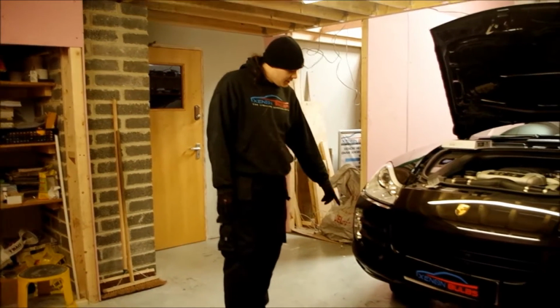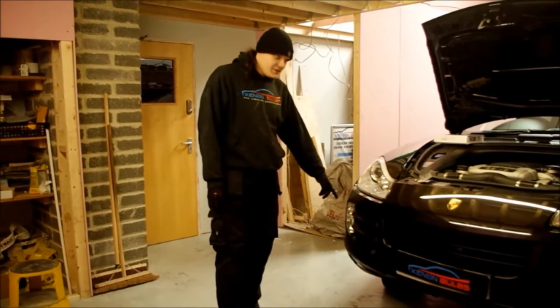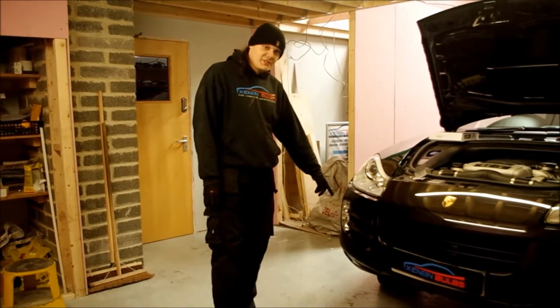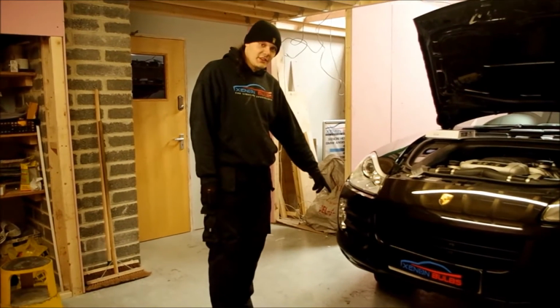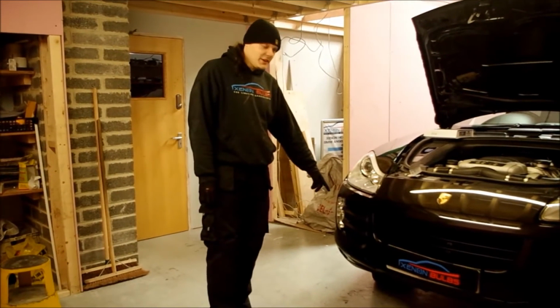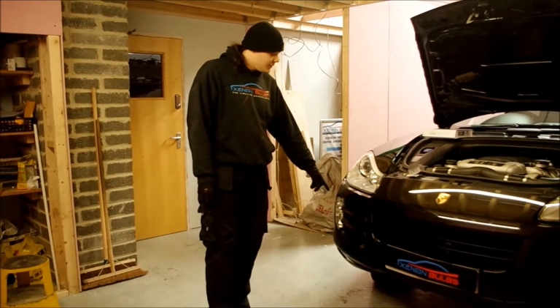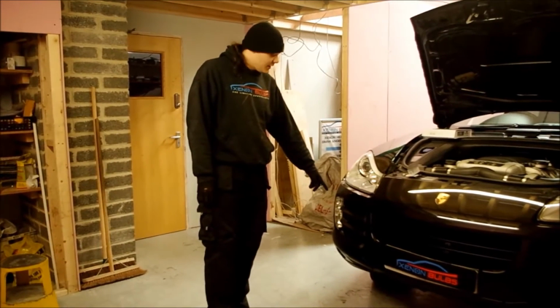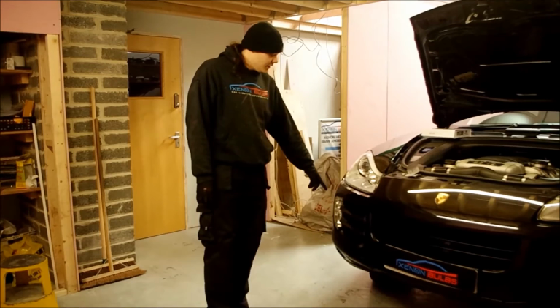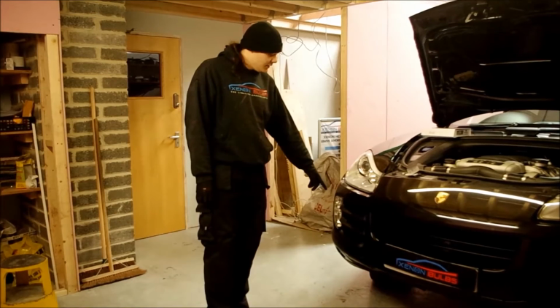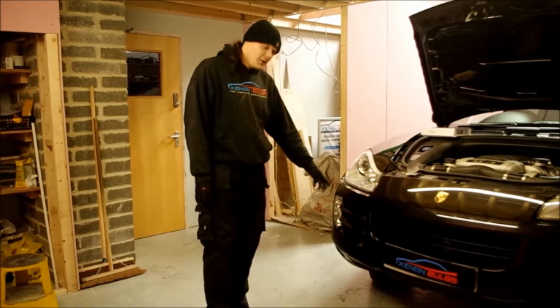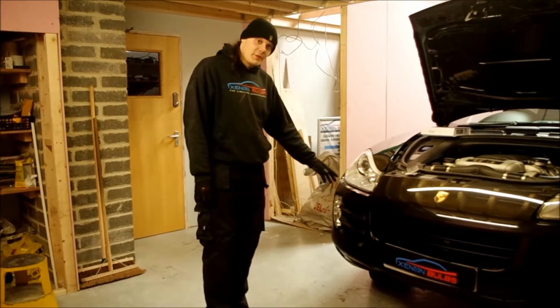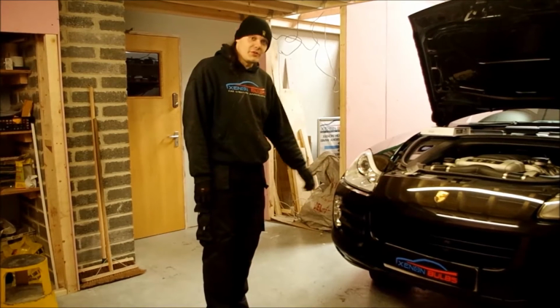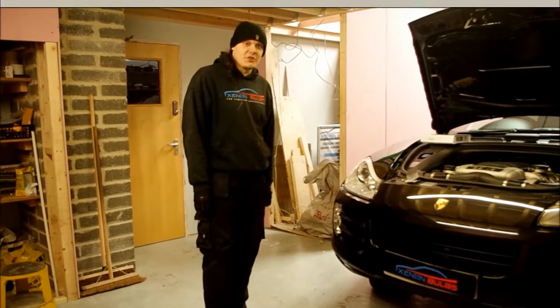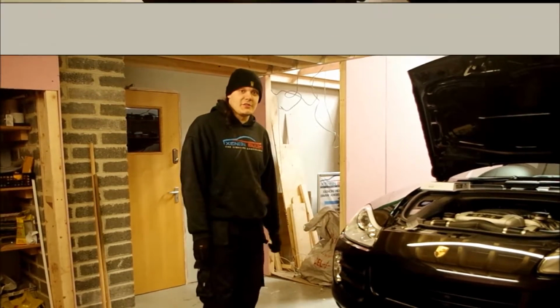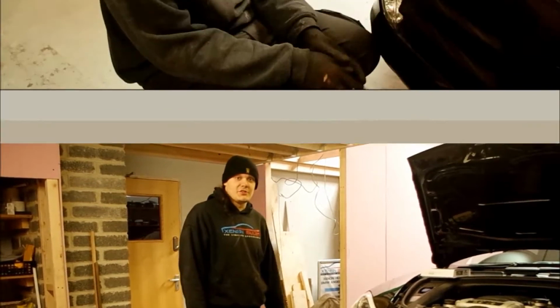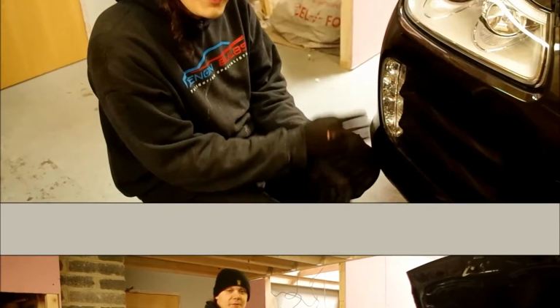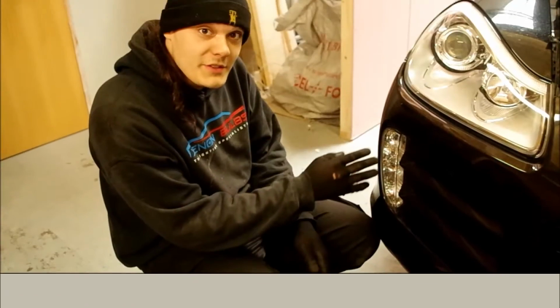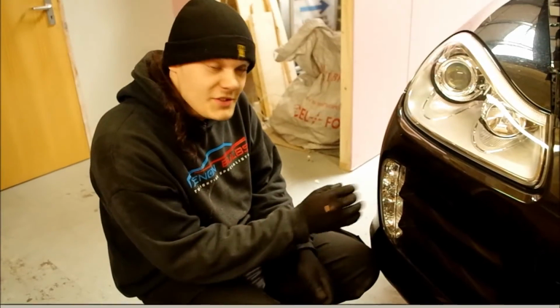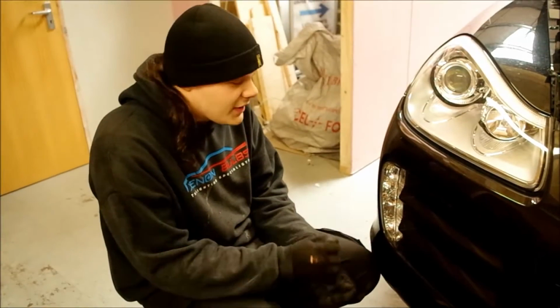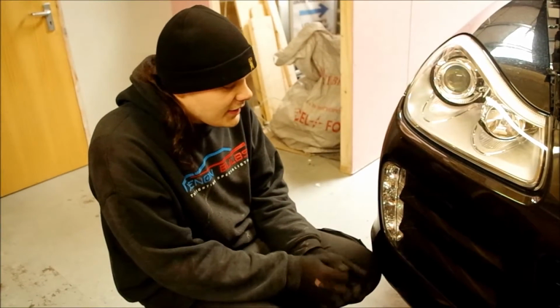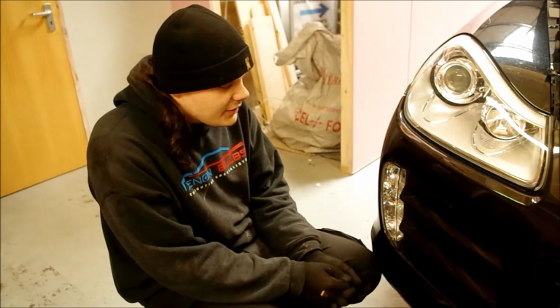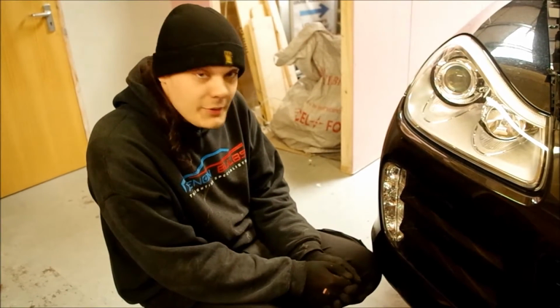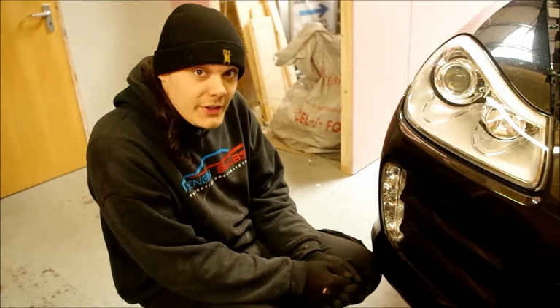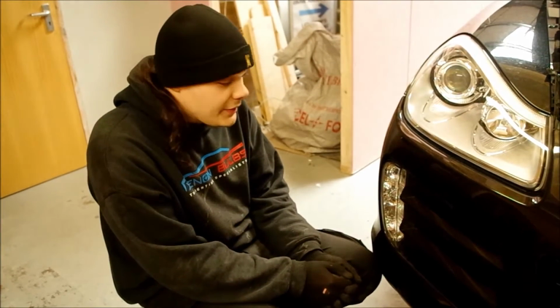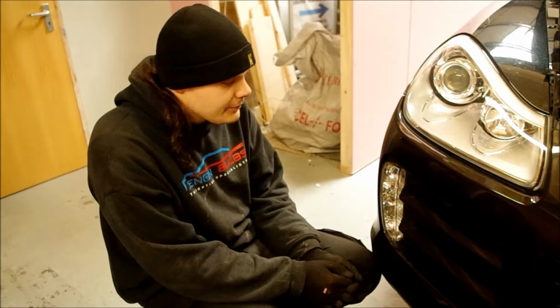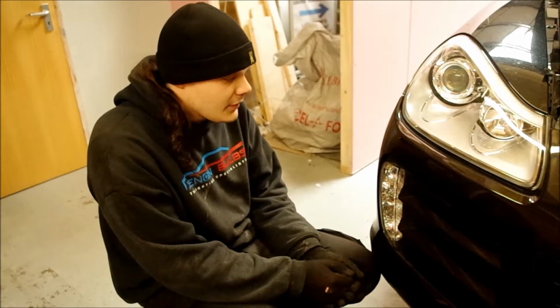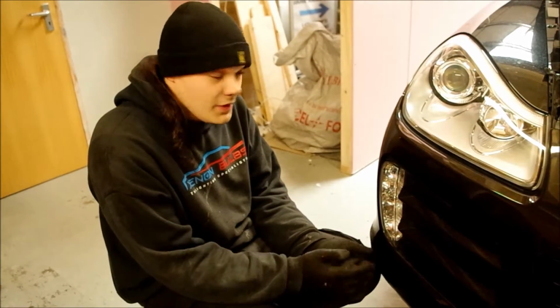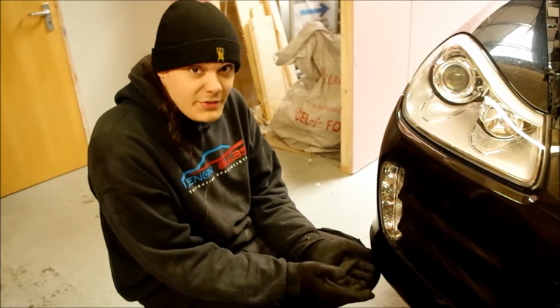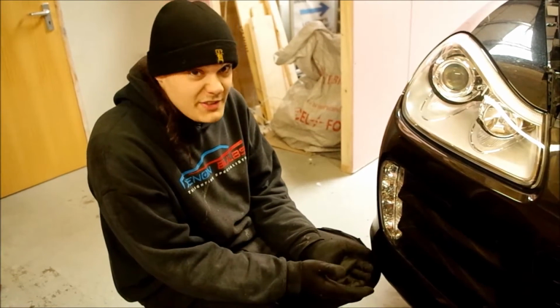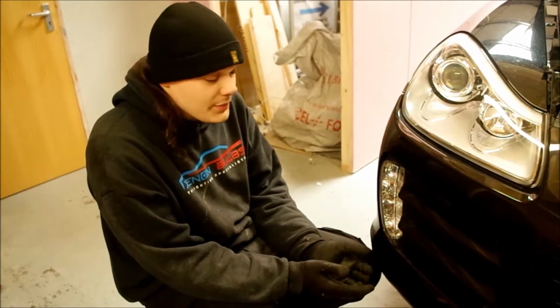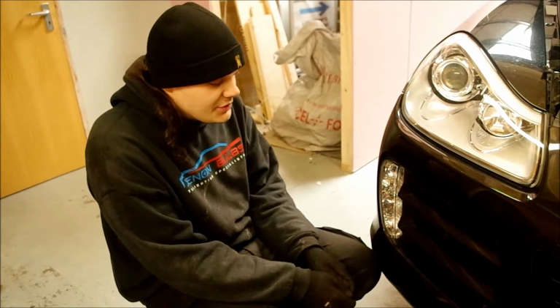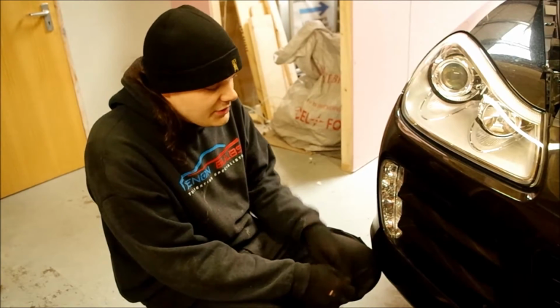This is your side light unit down here. We are going to show you how to change it. It's very simple to change.